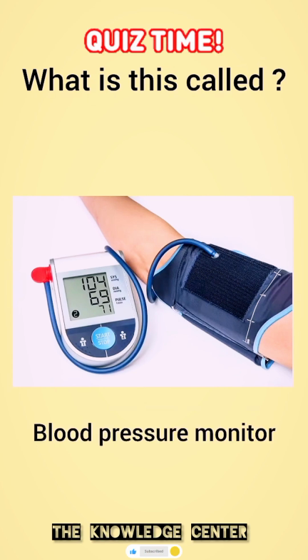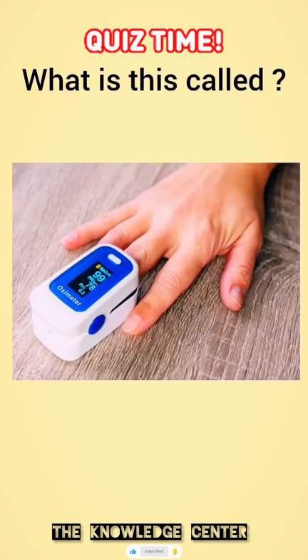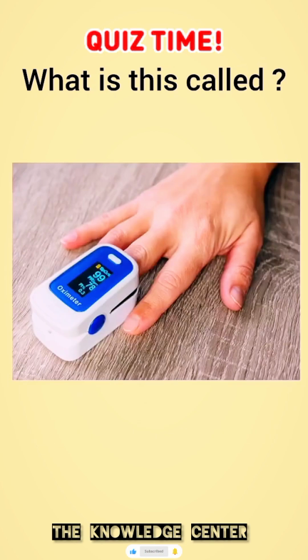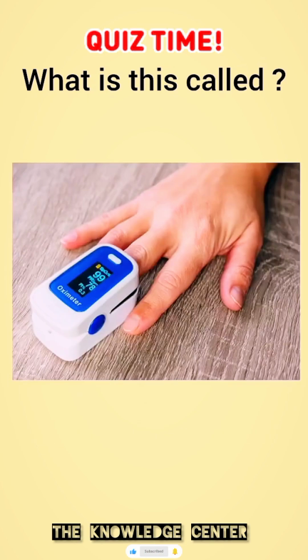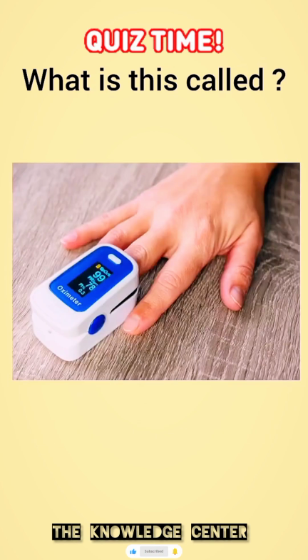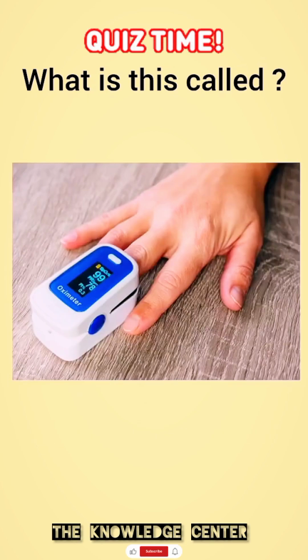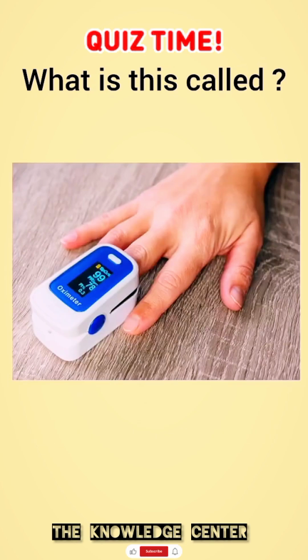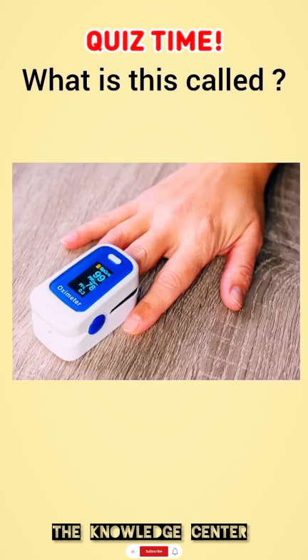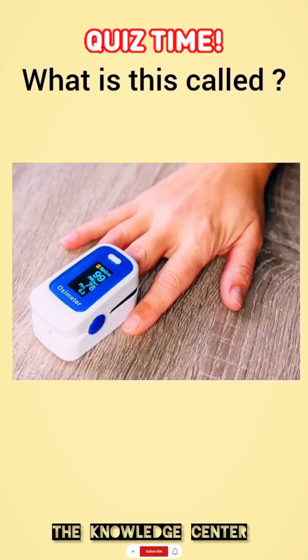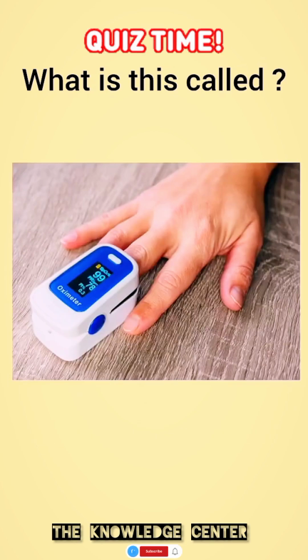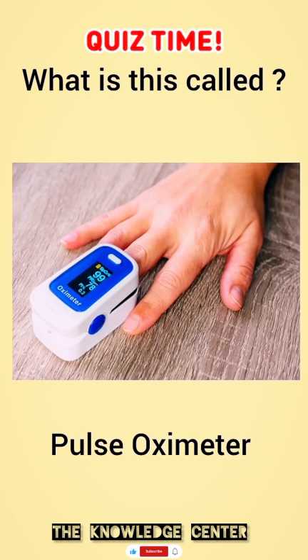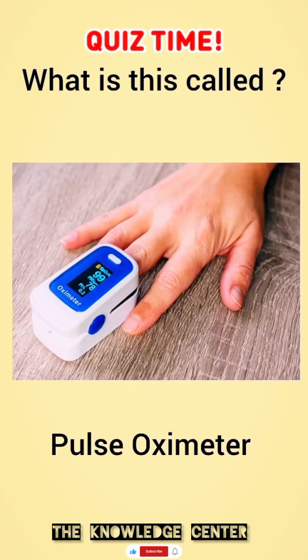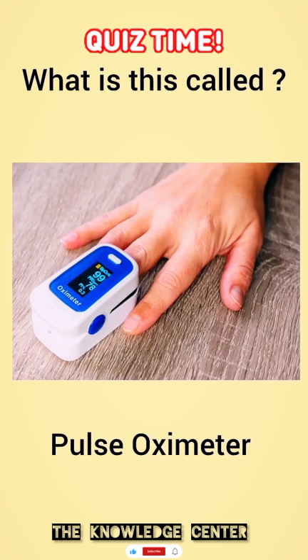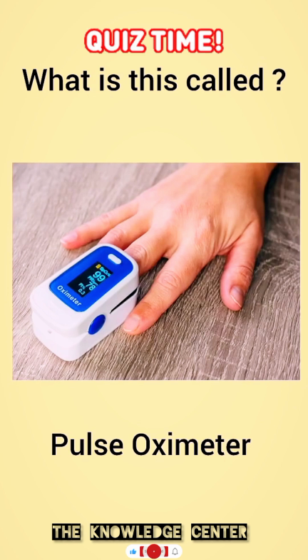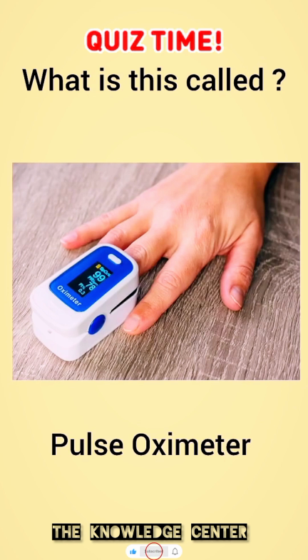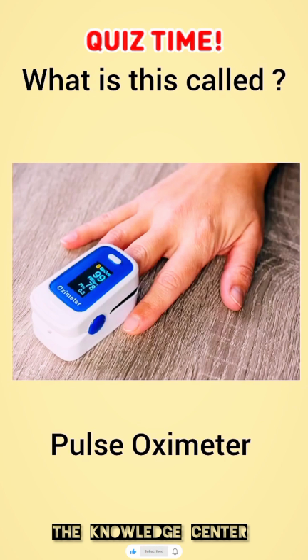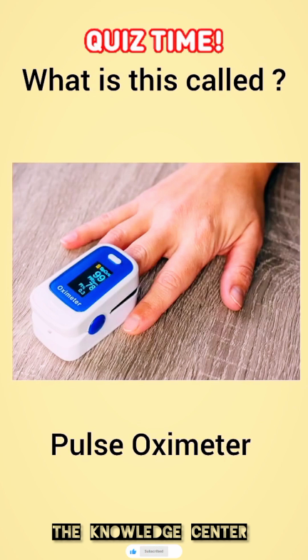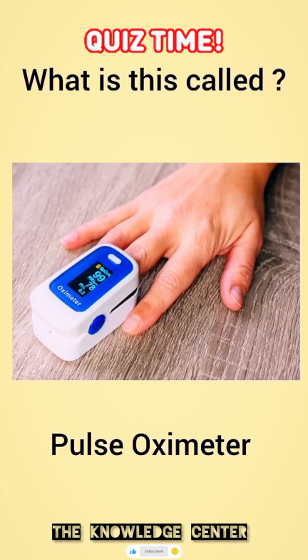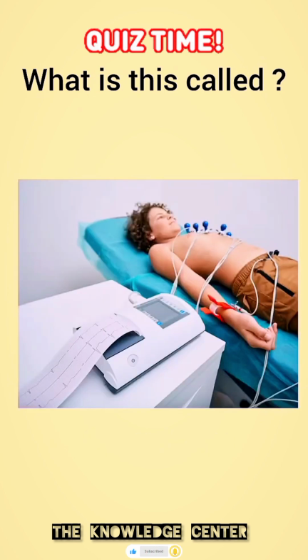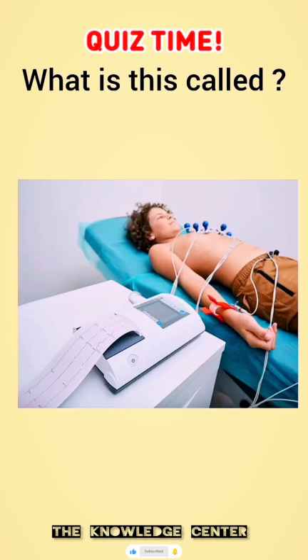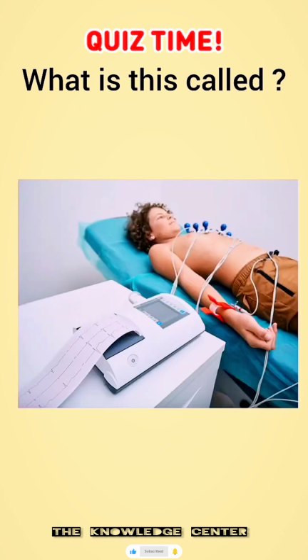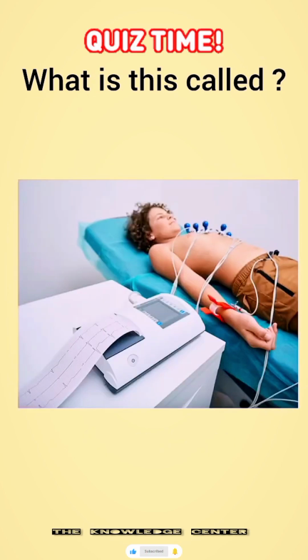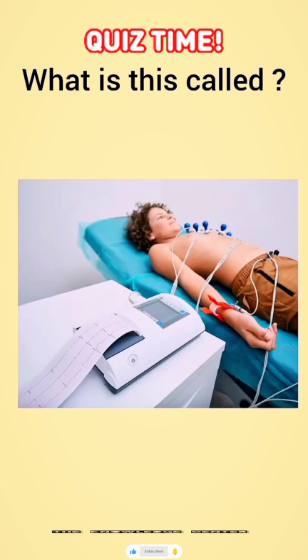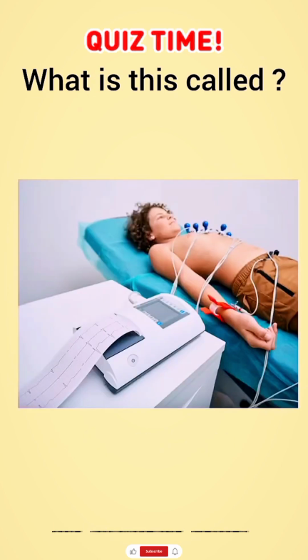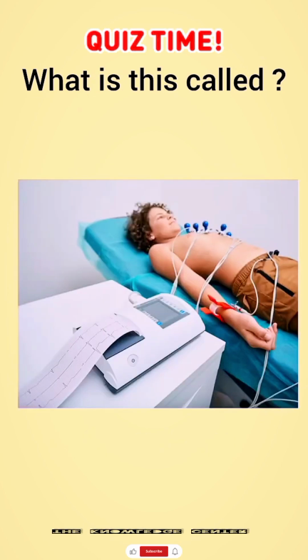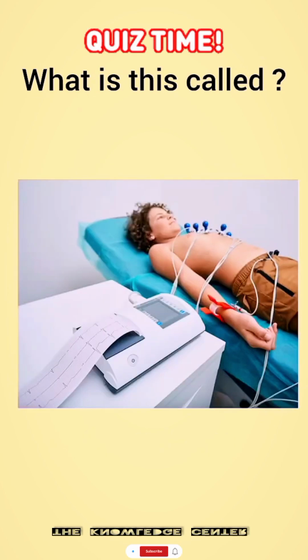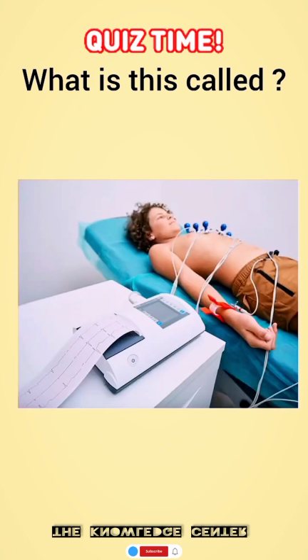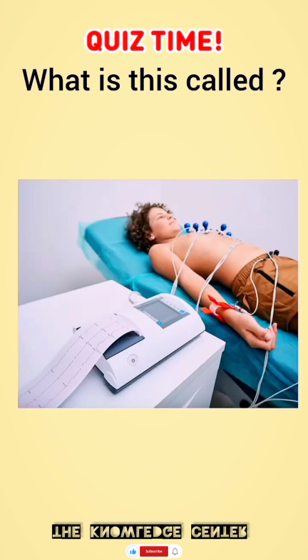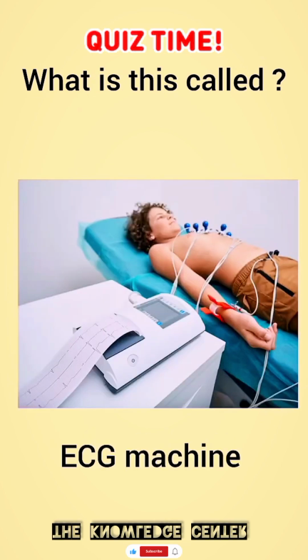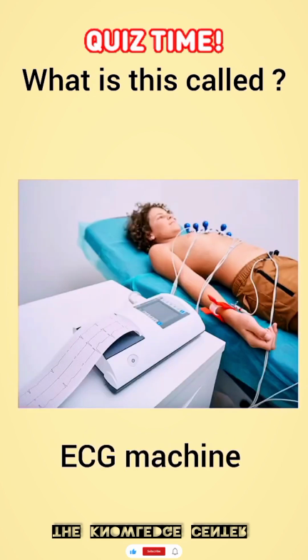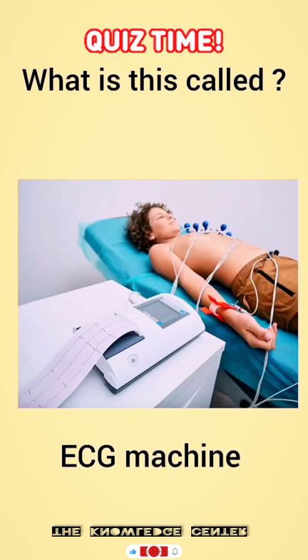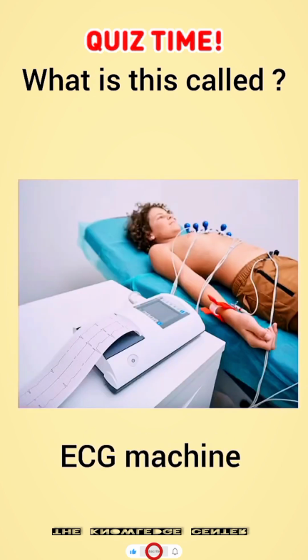What is this called? Pulse oximeter. What is this called? ECG machine.